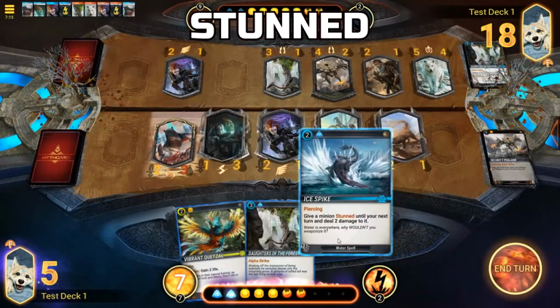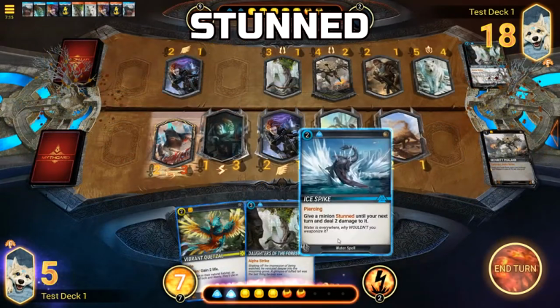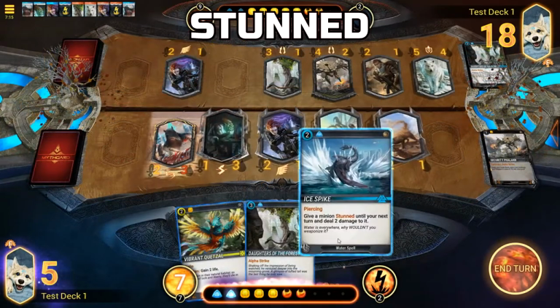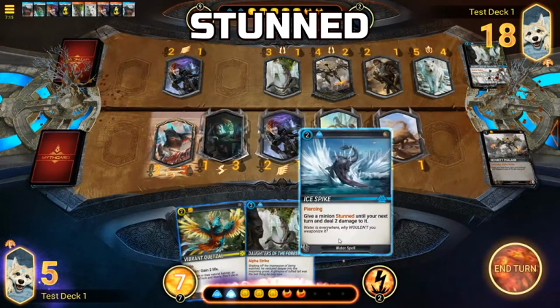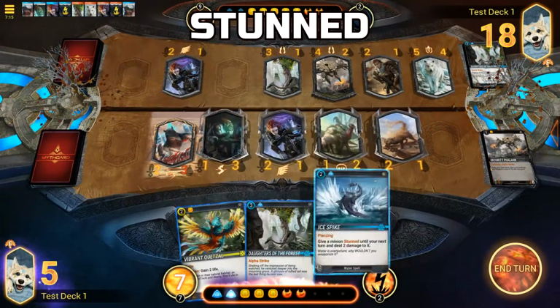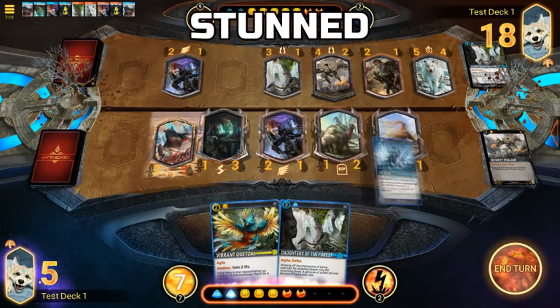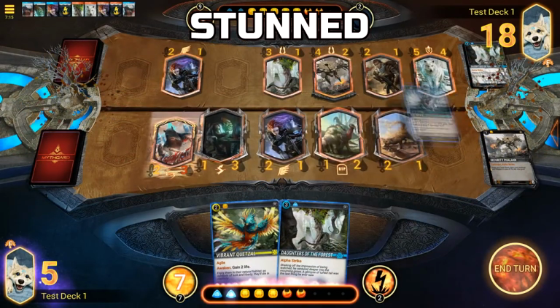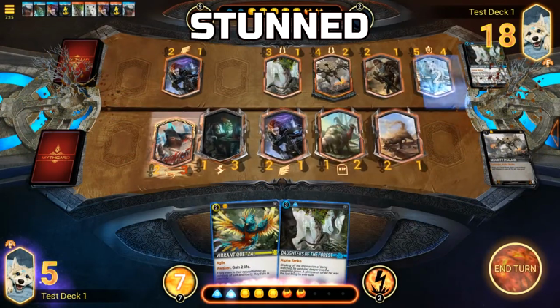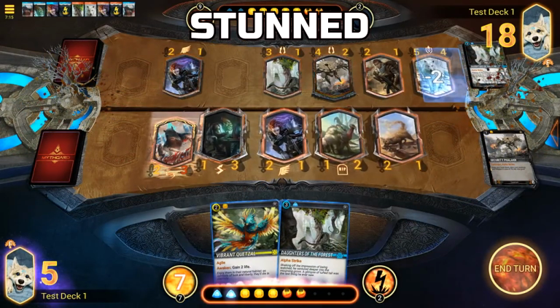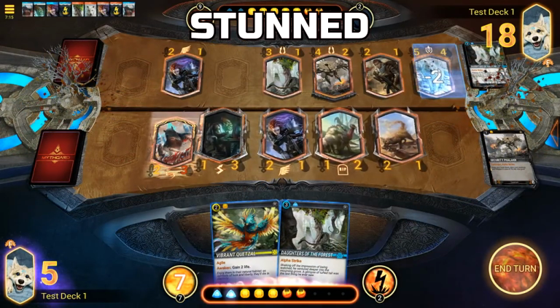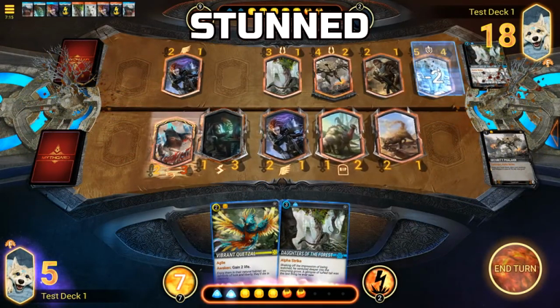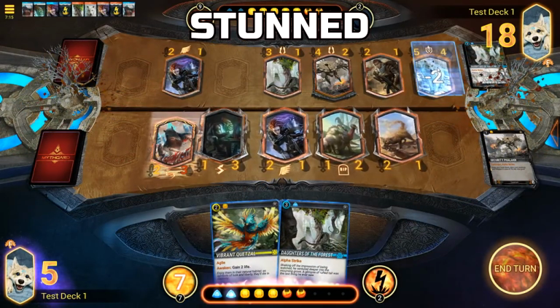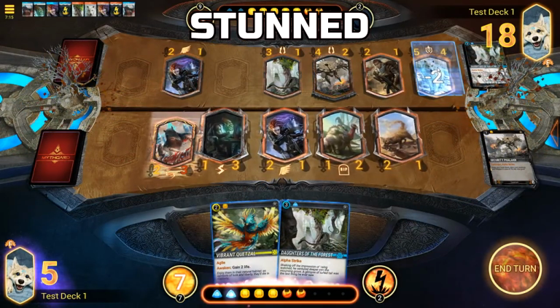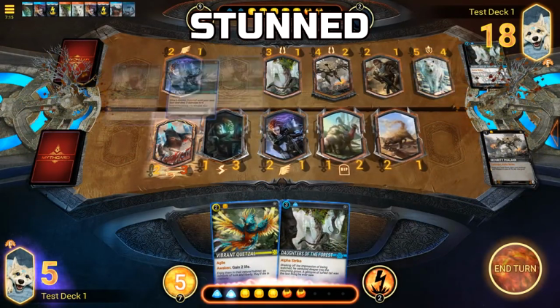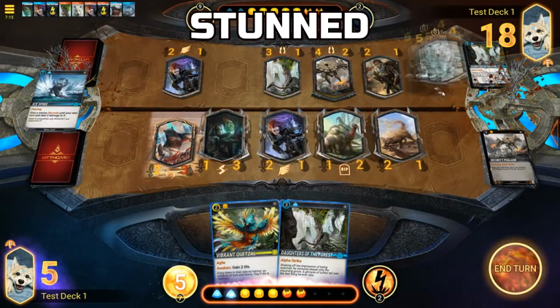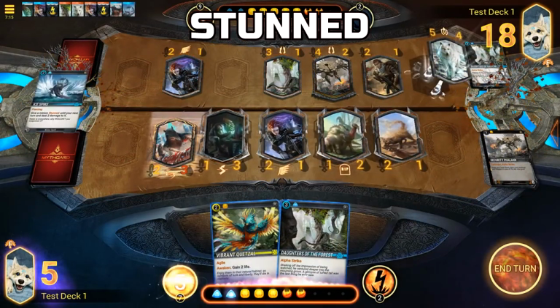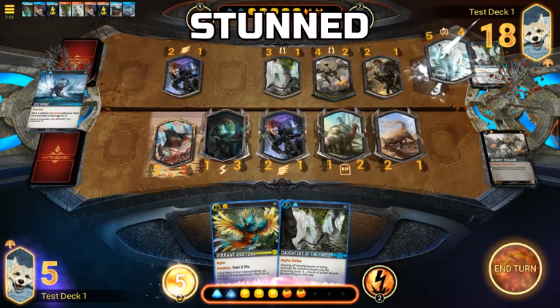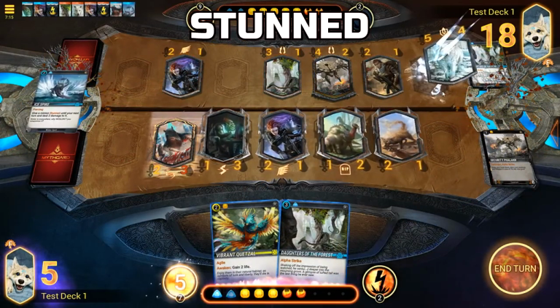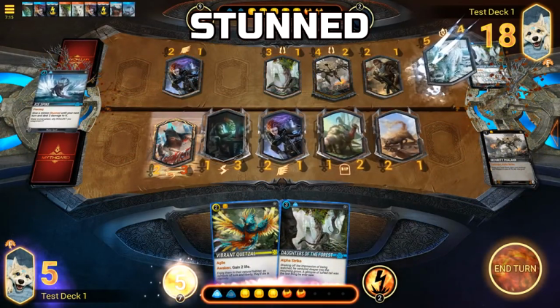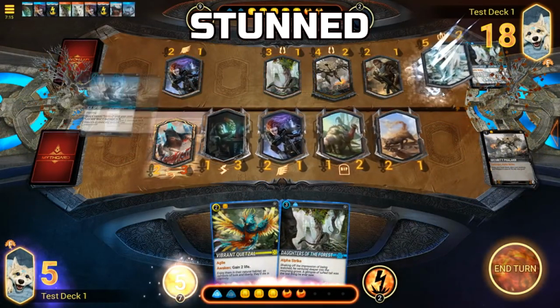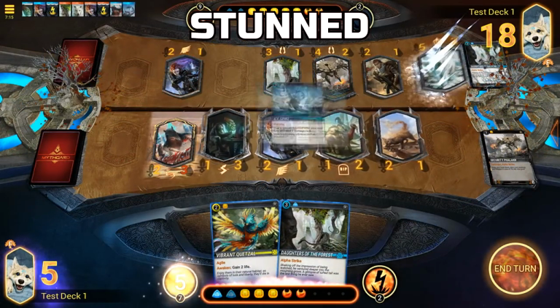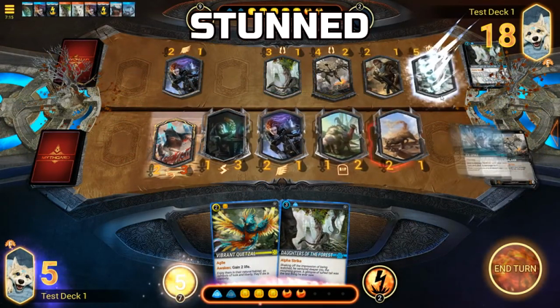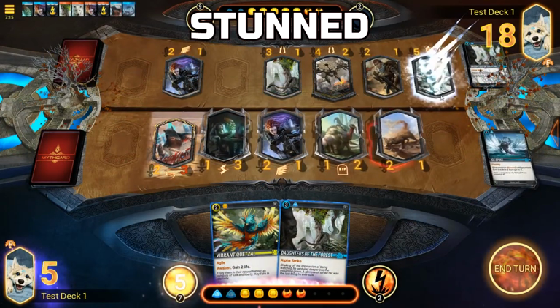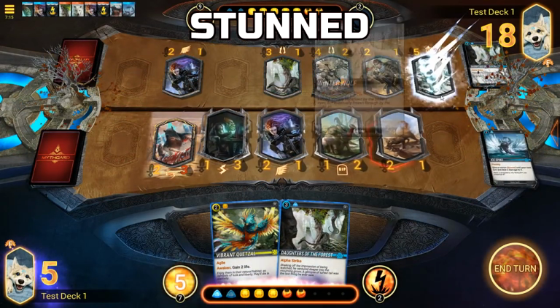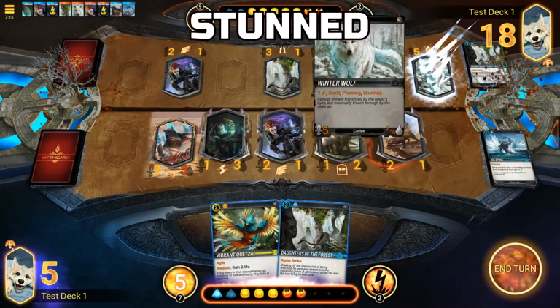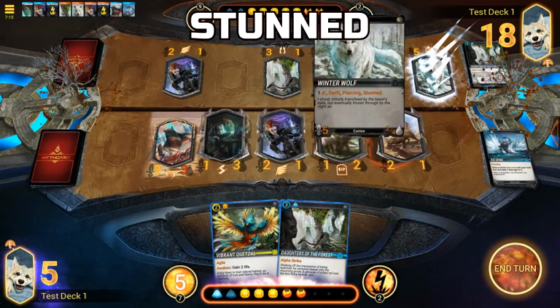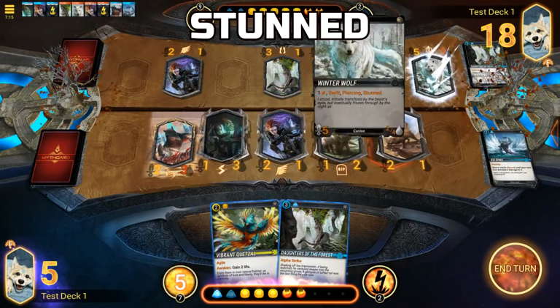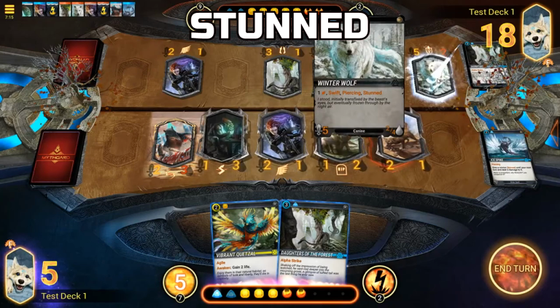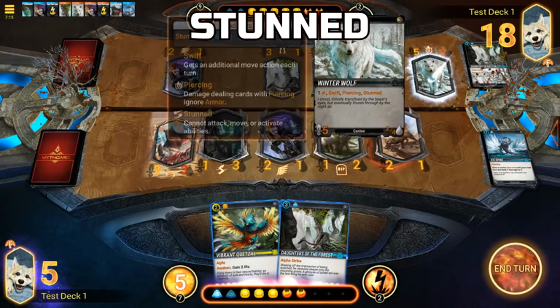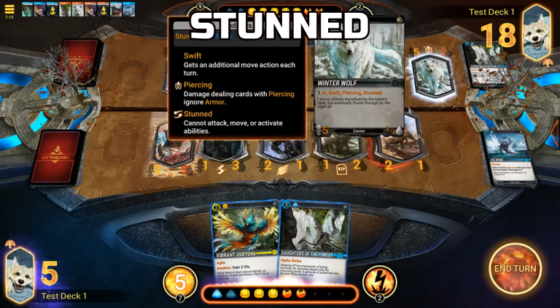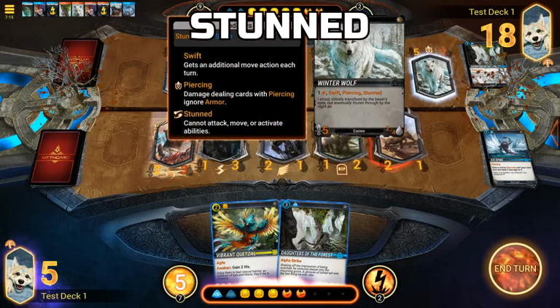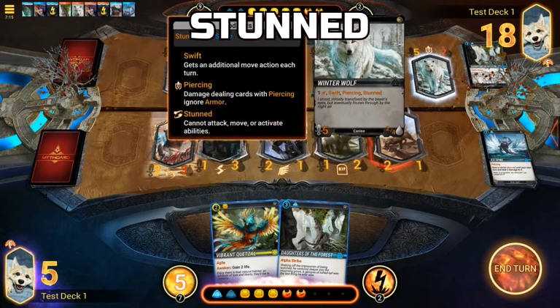Stunned: When a minion is stunned, it is unable to attack, move, or activate any of its abilities.